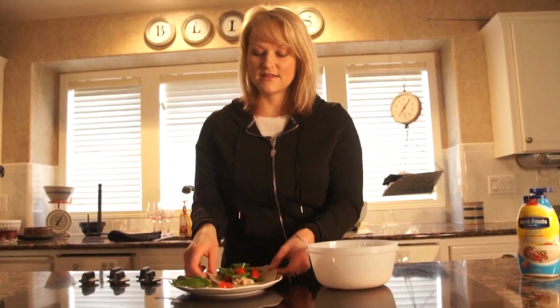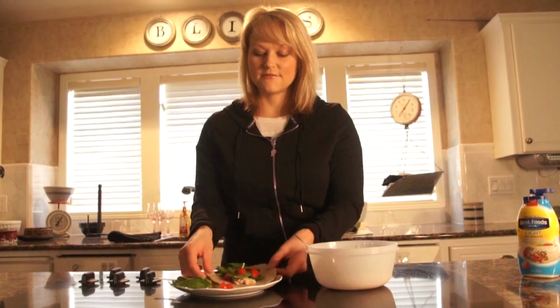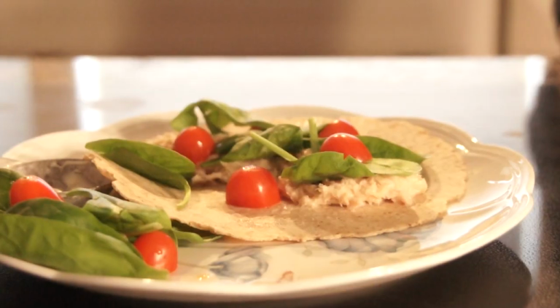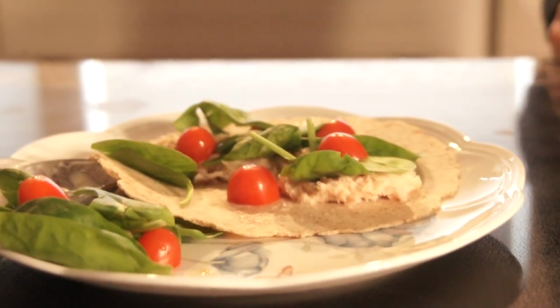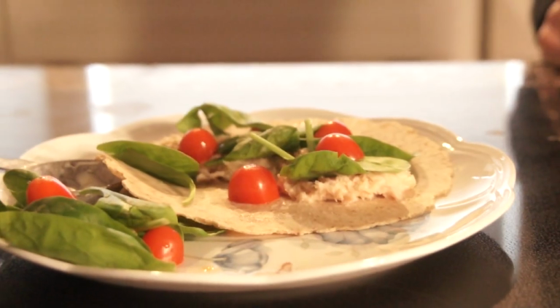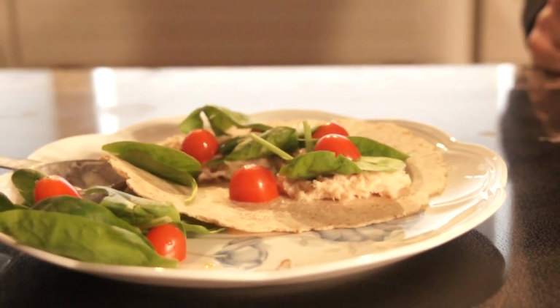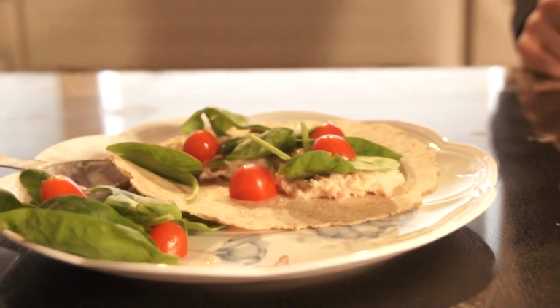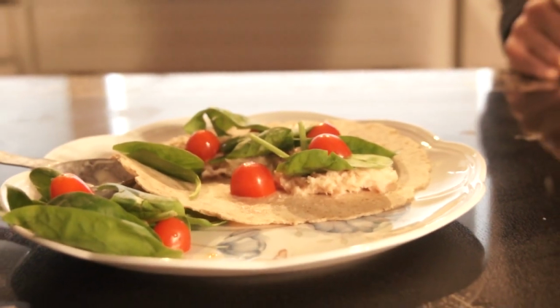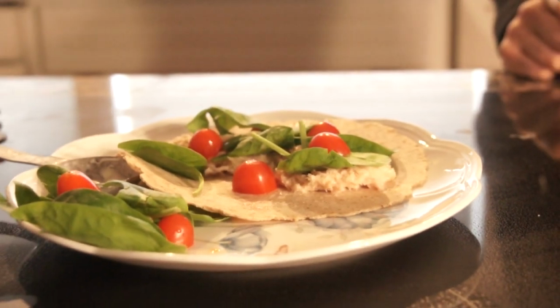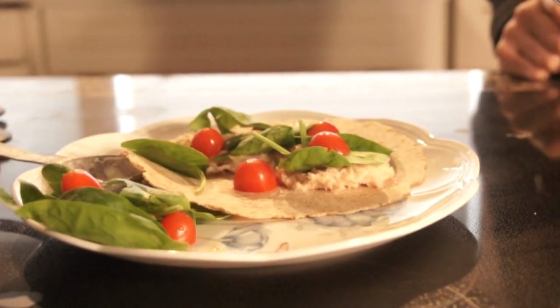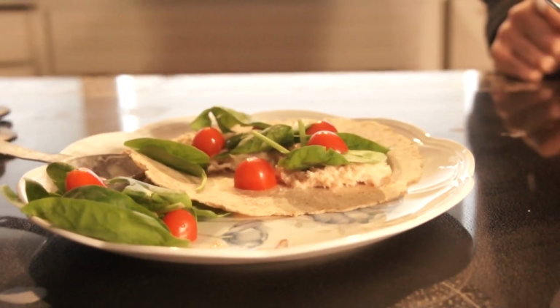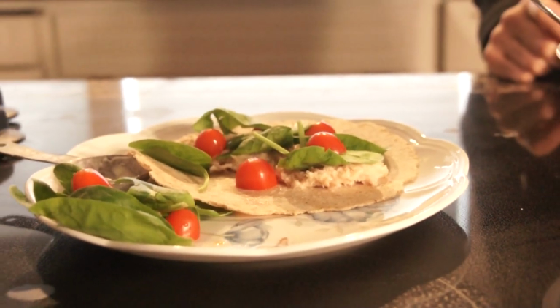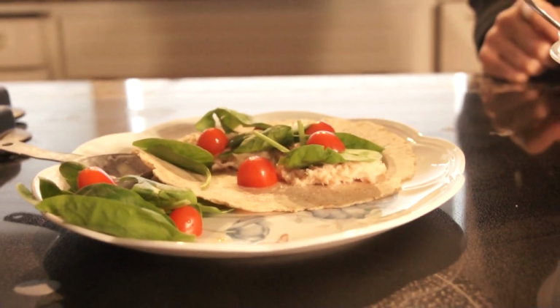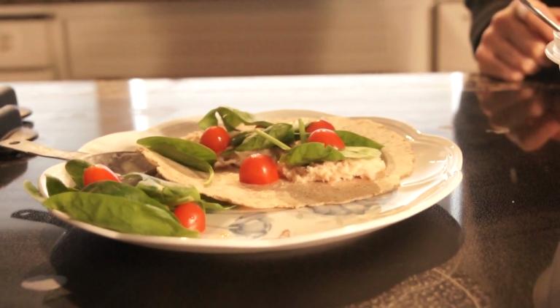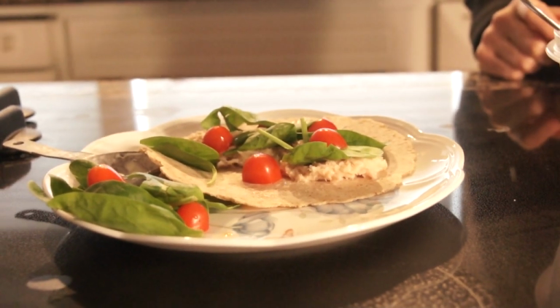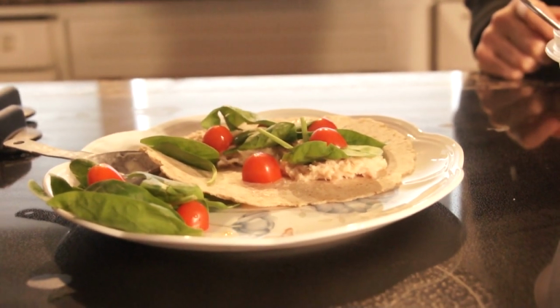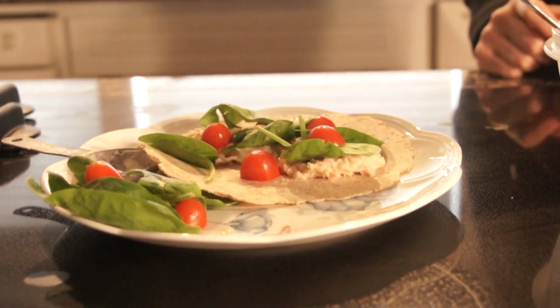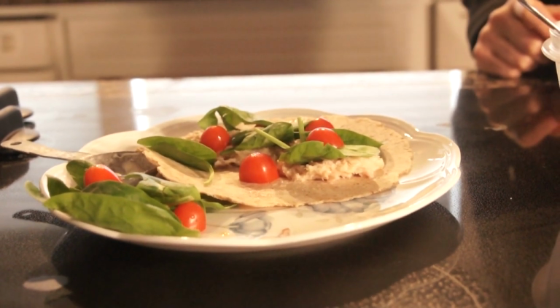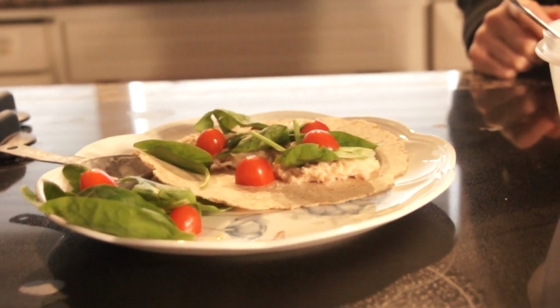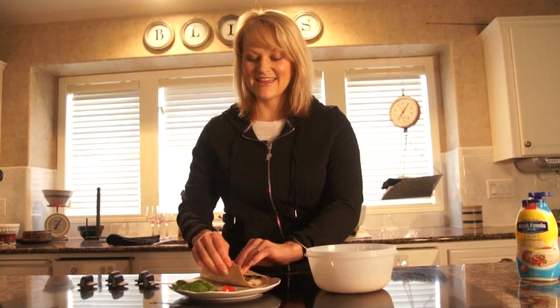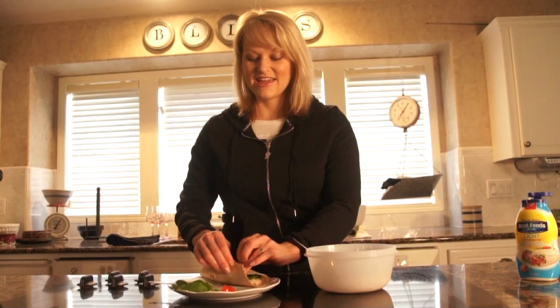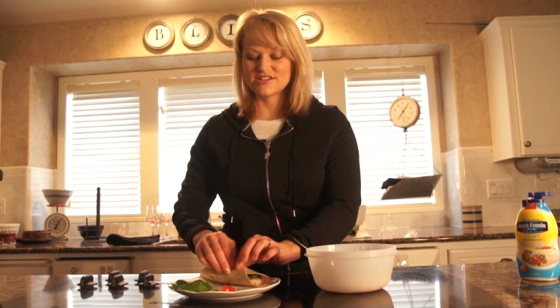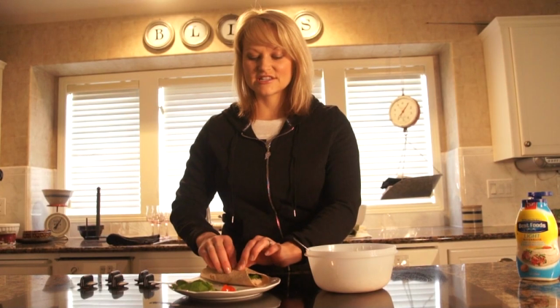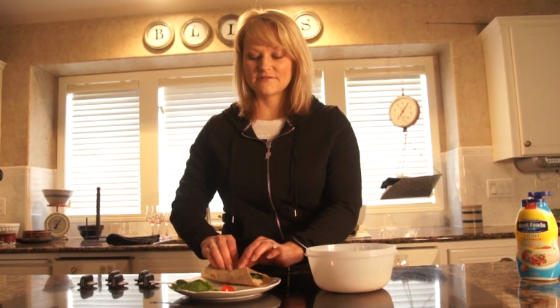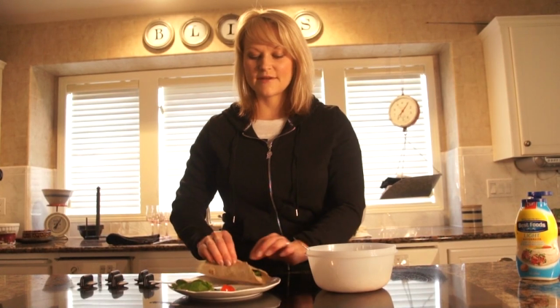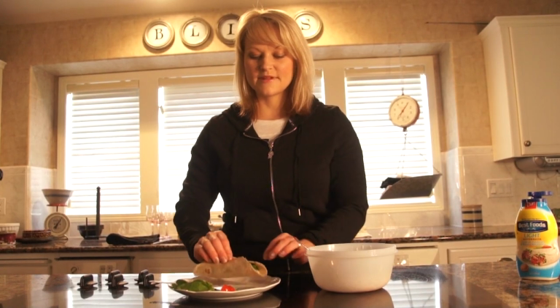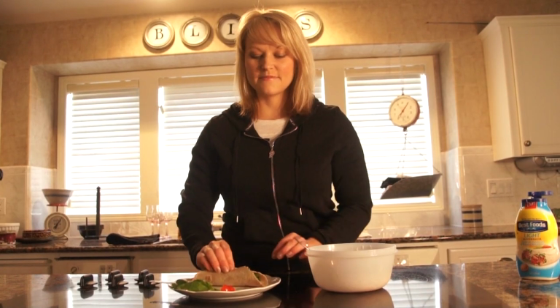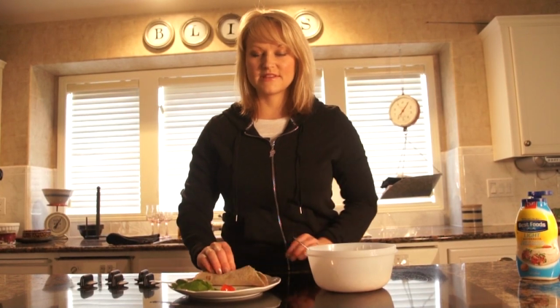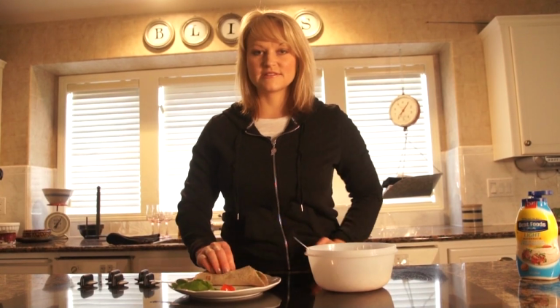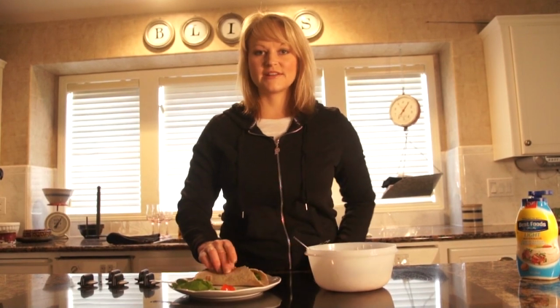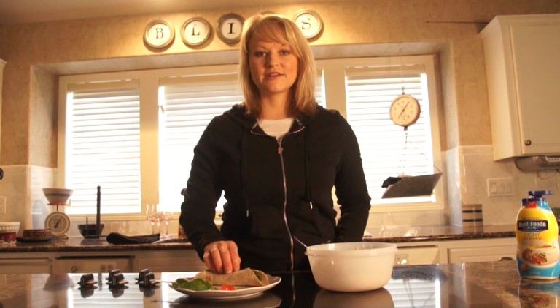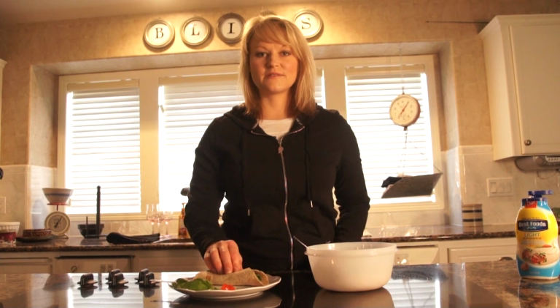And voila, there you go — looks pretty tasty, huh? You're just going to wrap it up and it's ready to go.